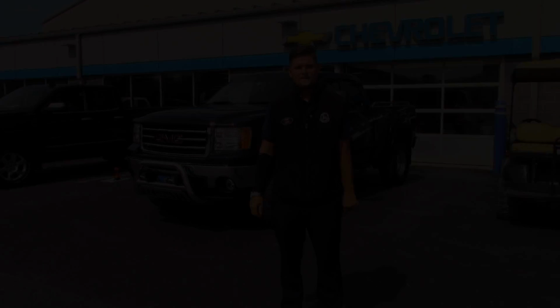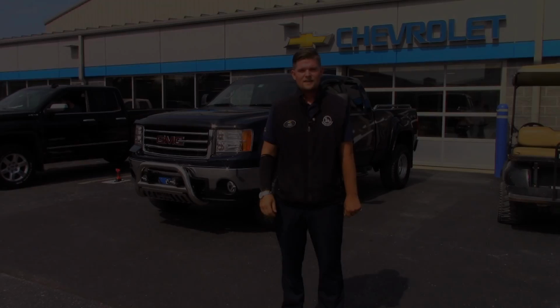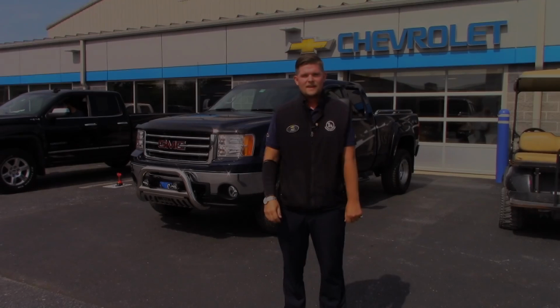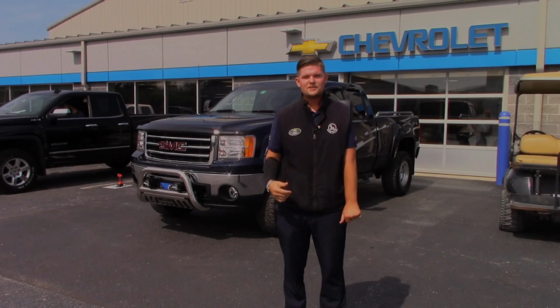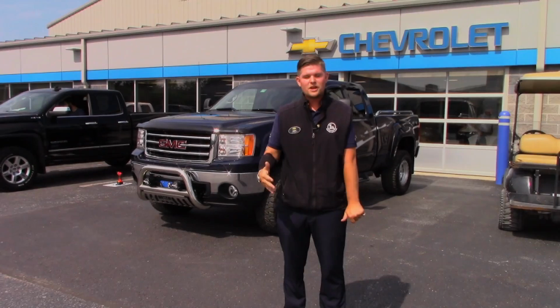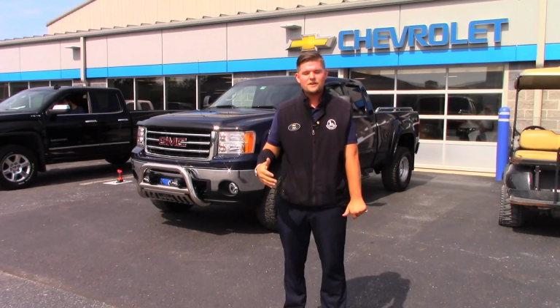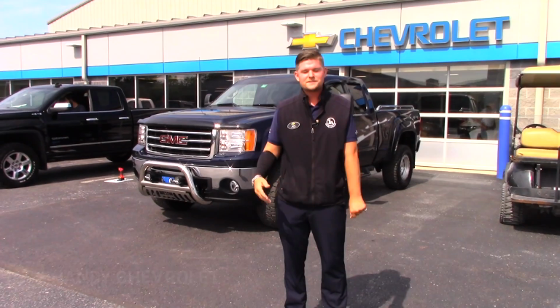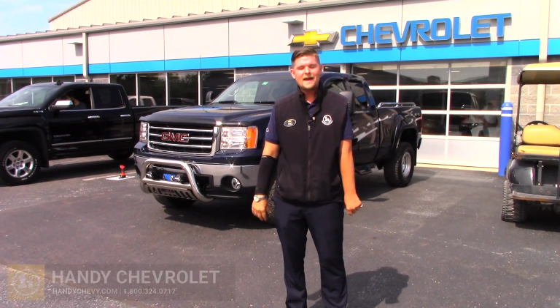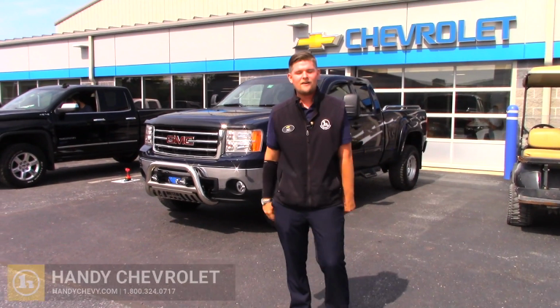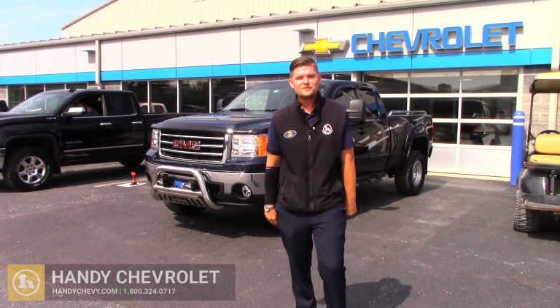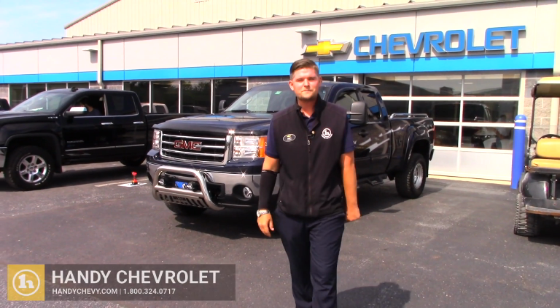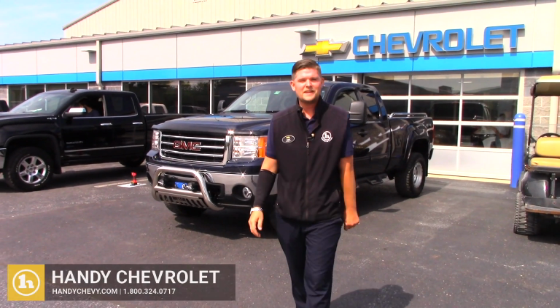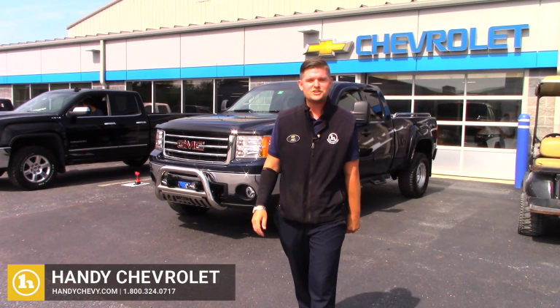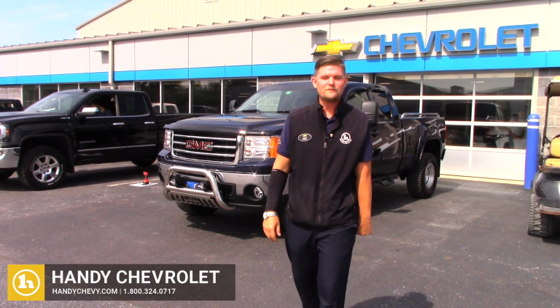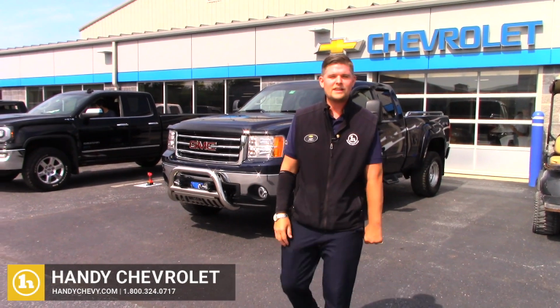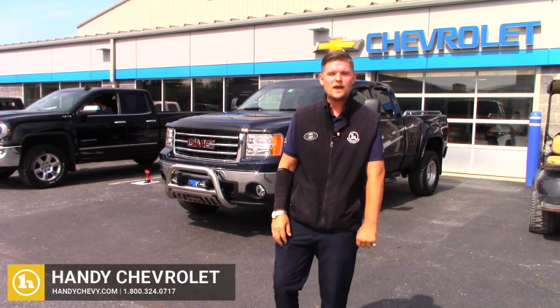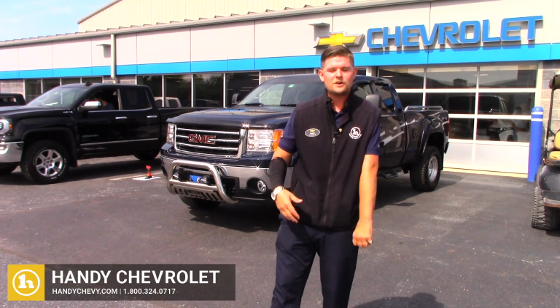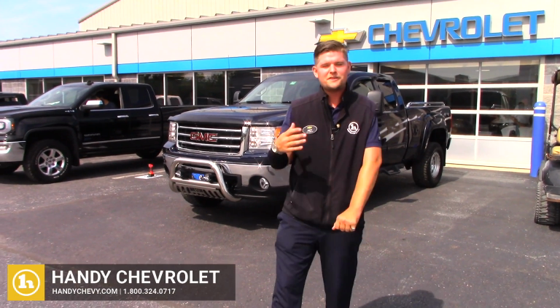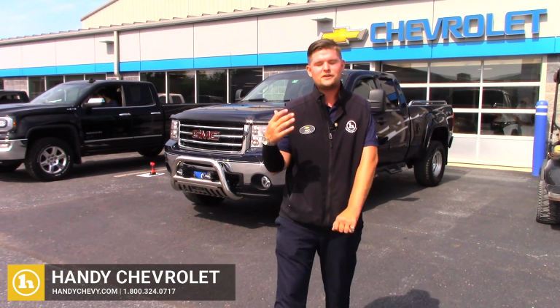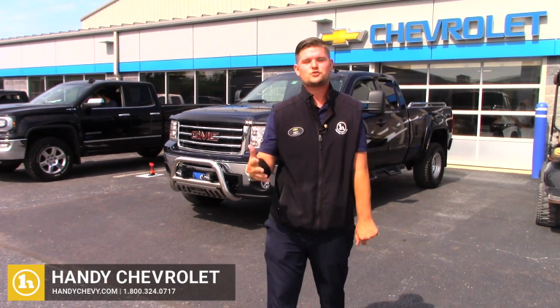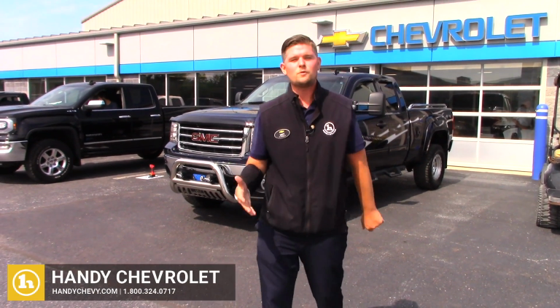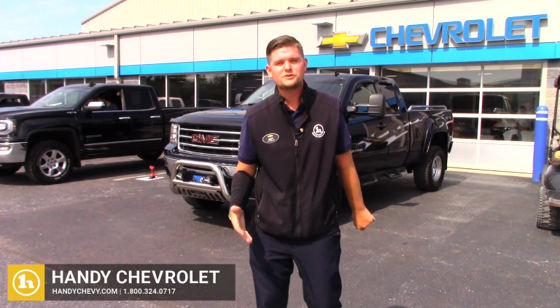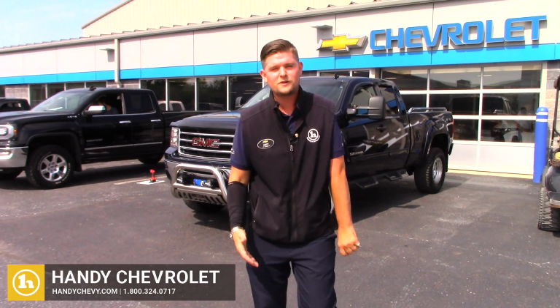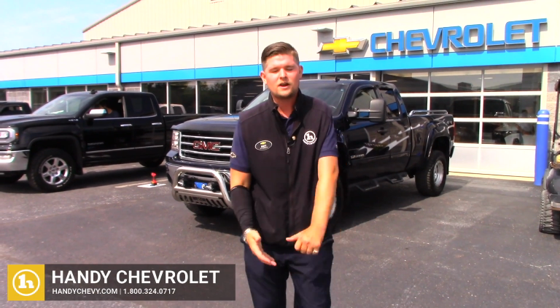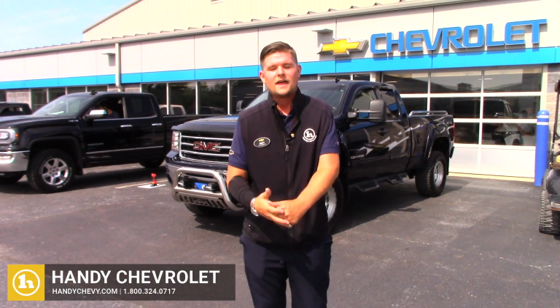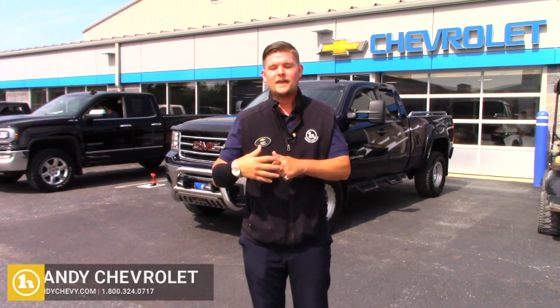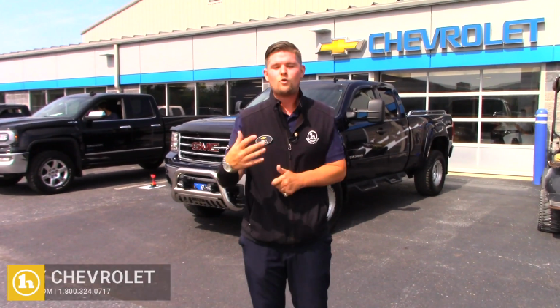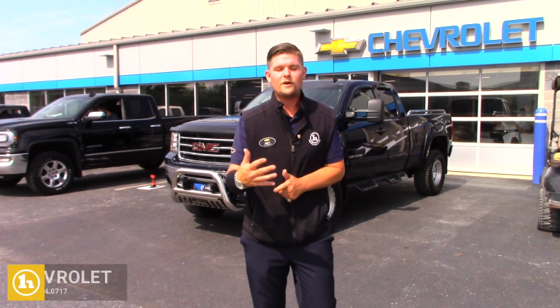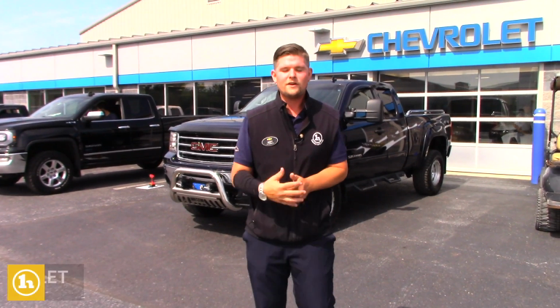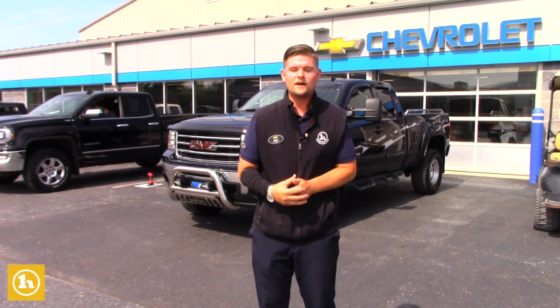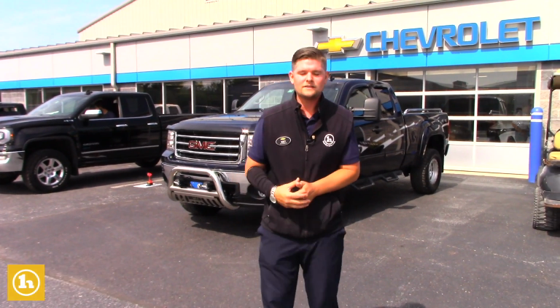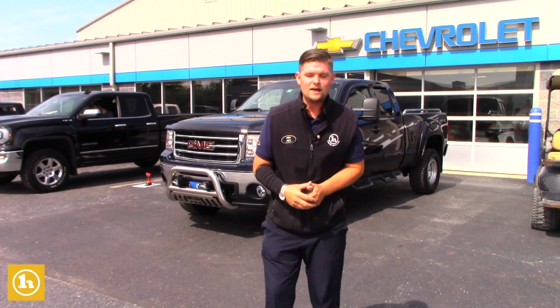Hey Sharon, it's Matt Artis from Handy Chevrolet. I want to thank you so much for inquiring online.